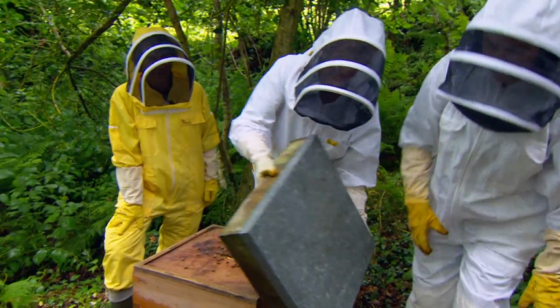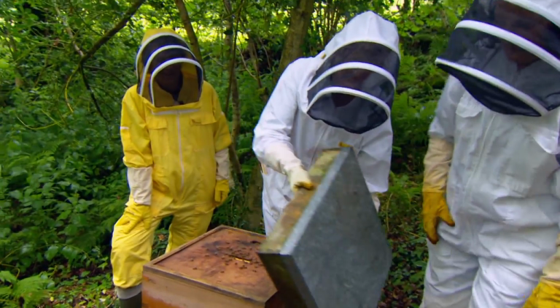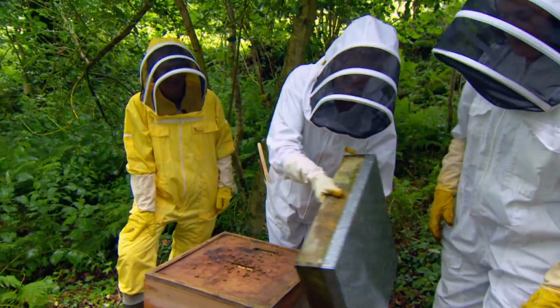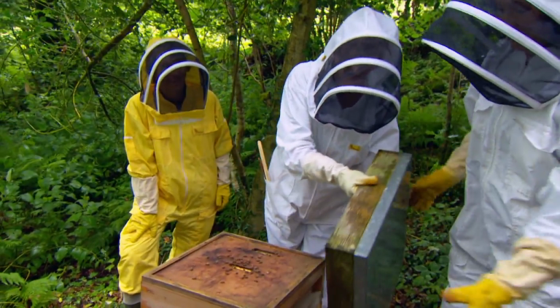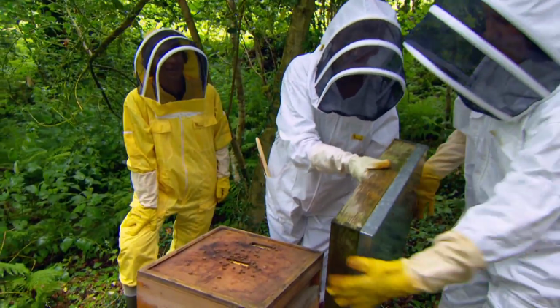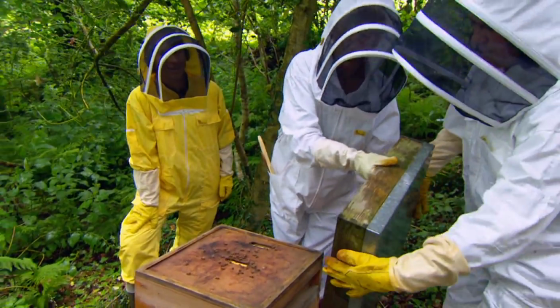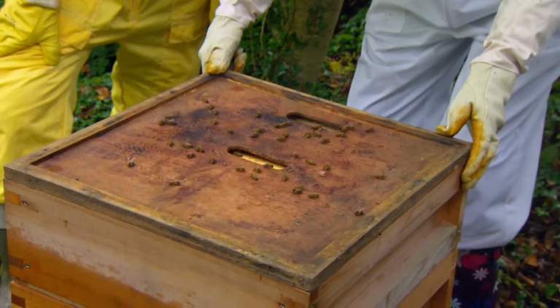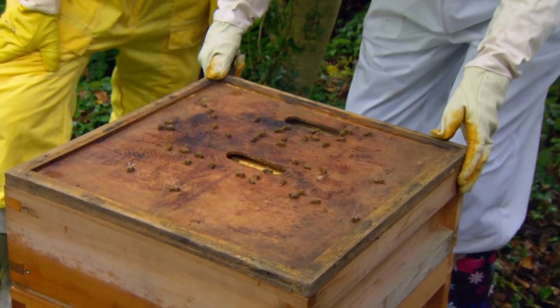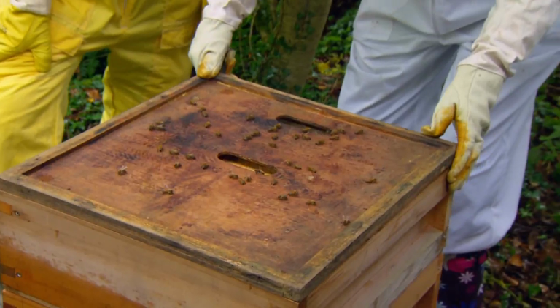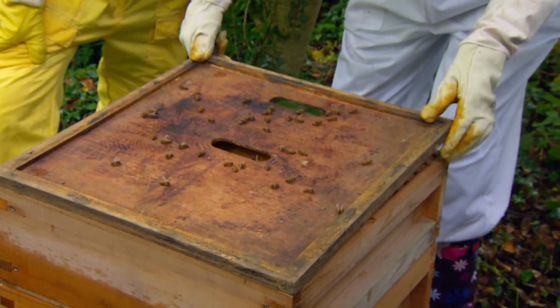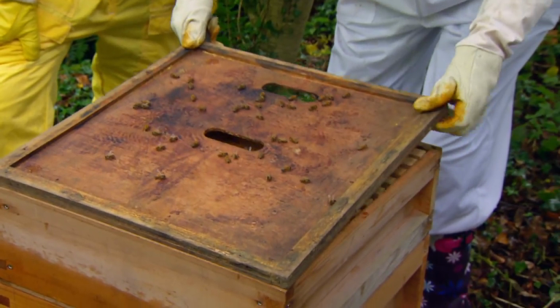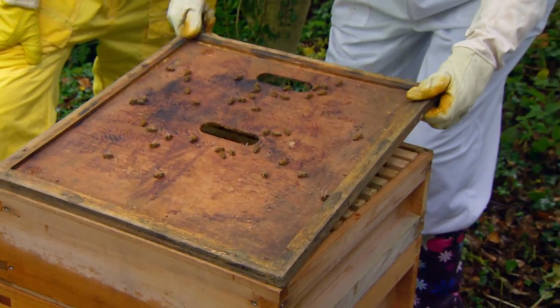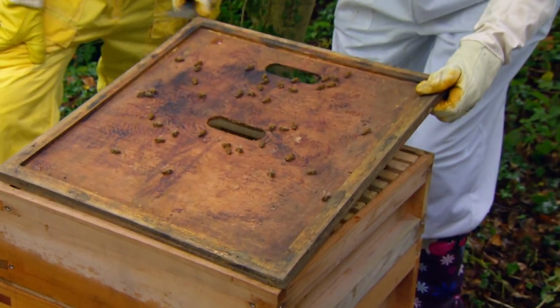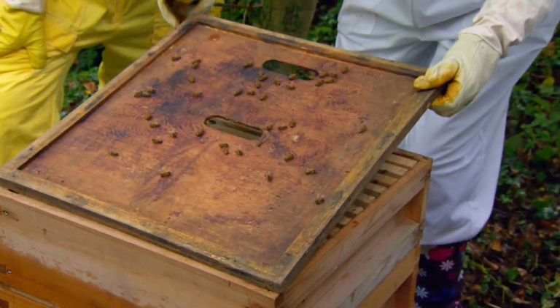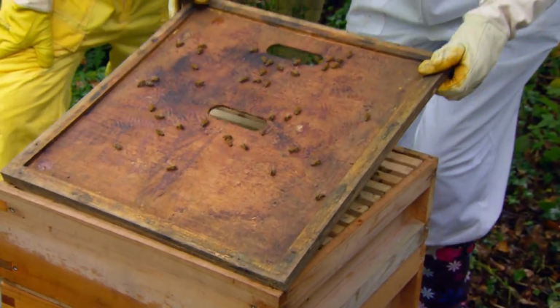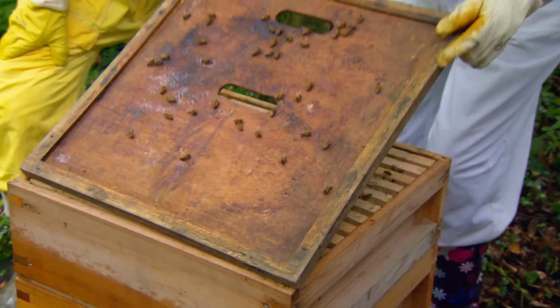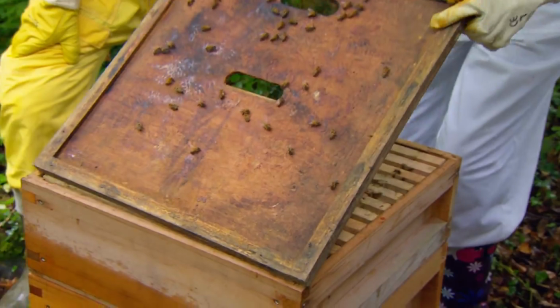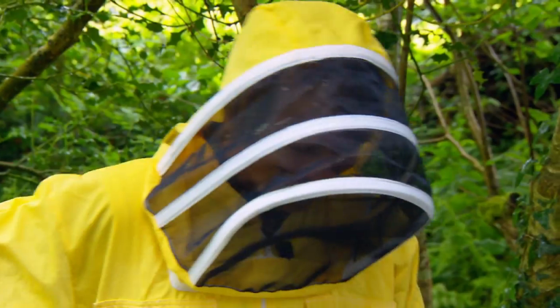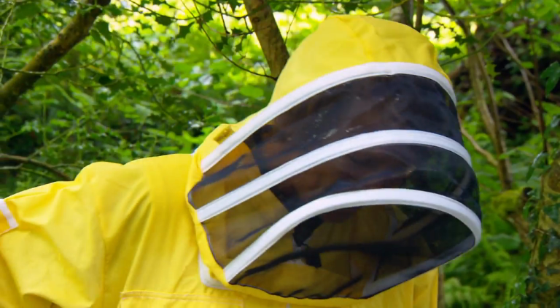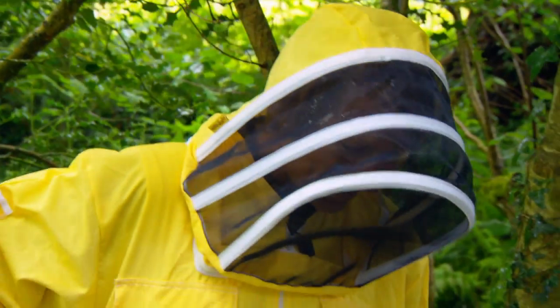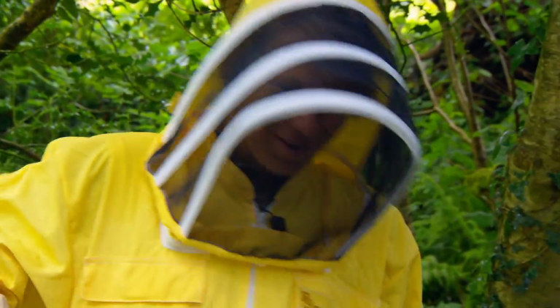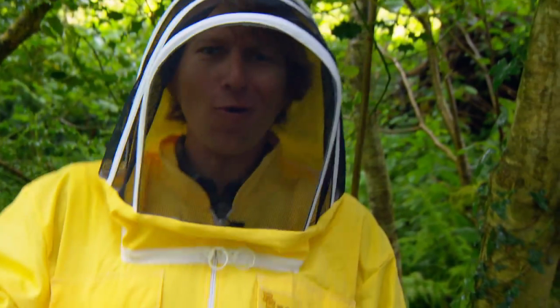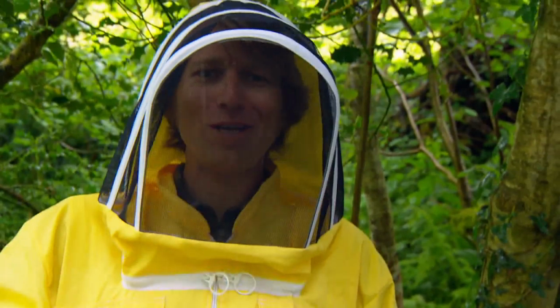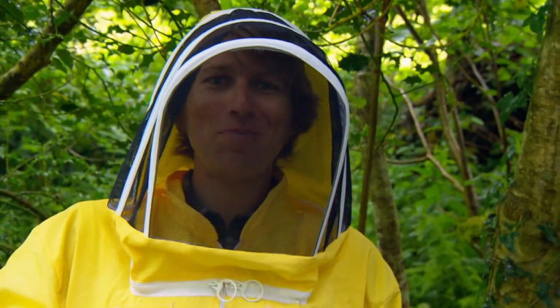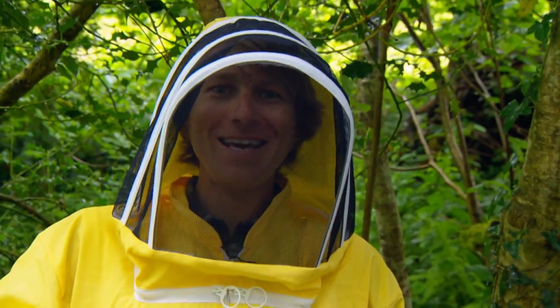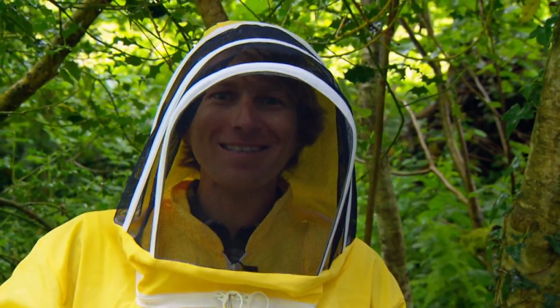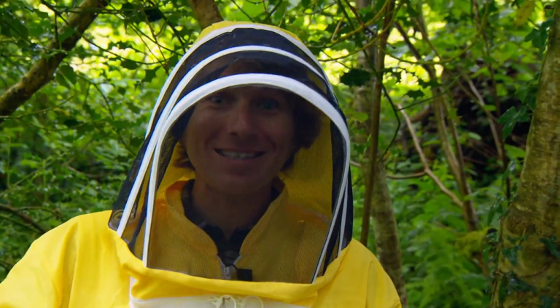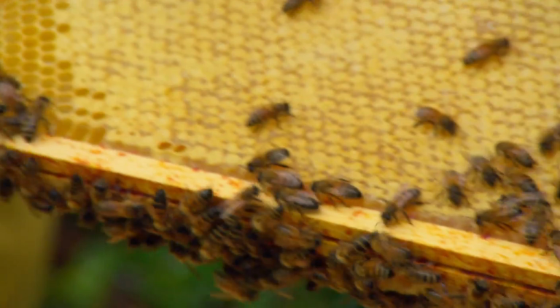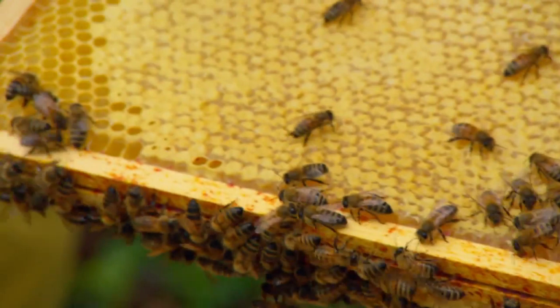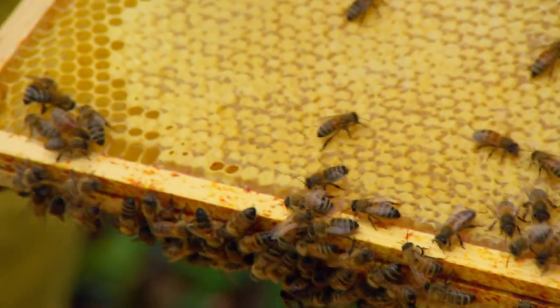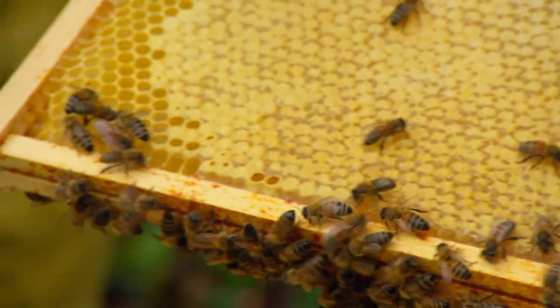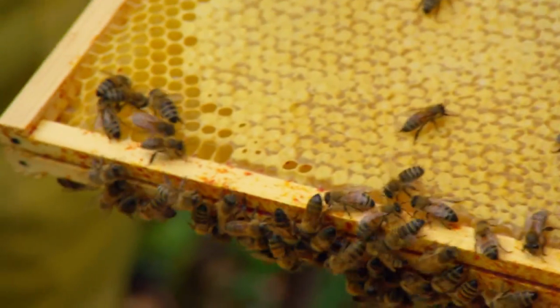The bees here live in wooden boxes called beehives. Look at all these bees — there's thousands of them.